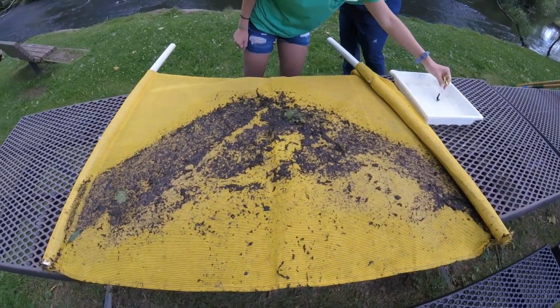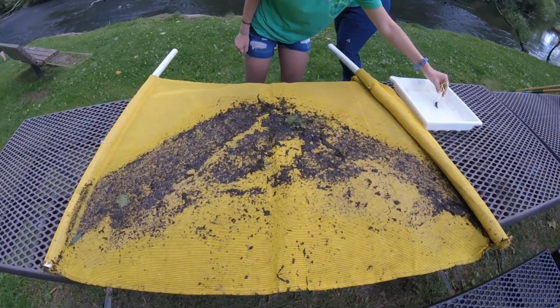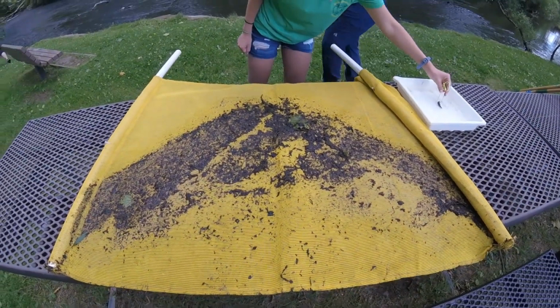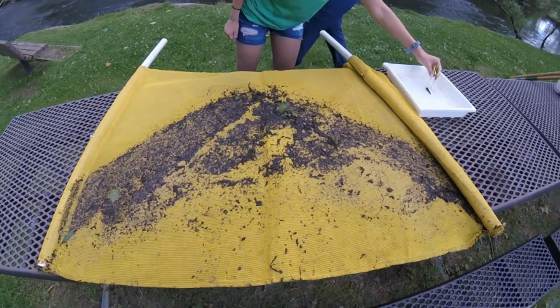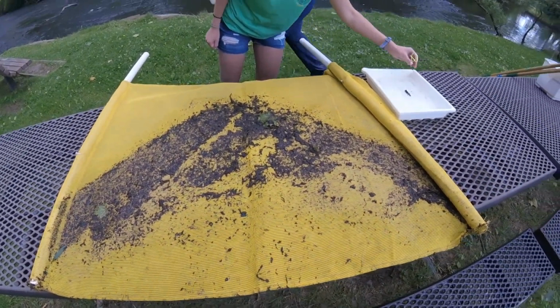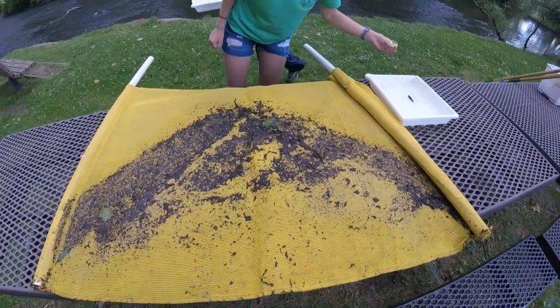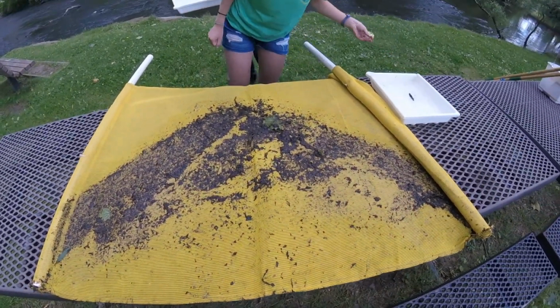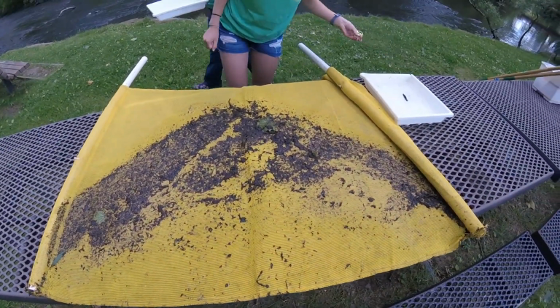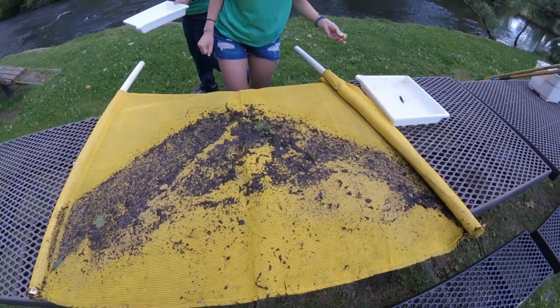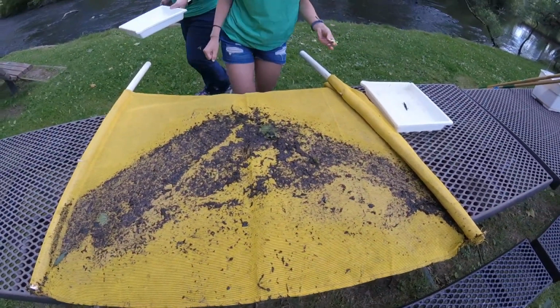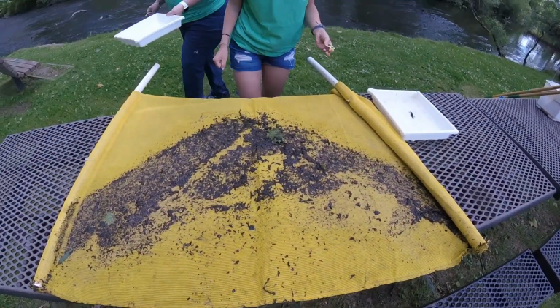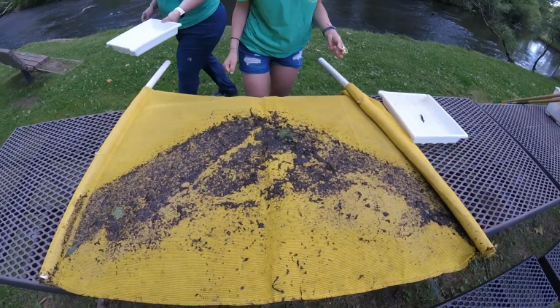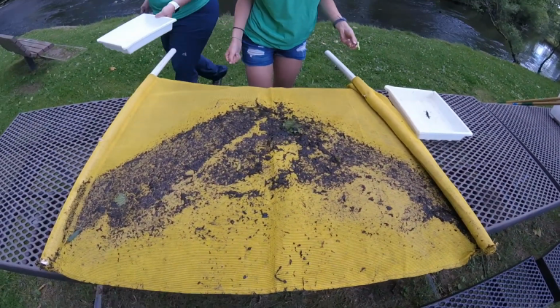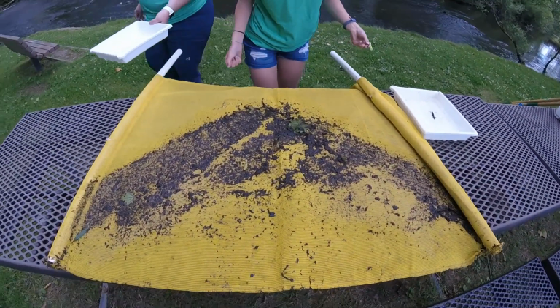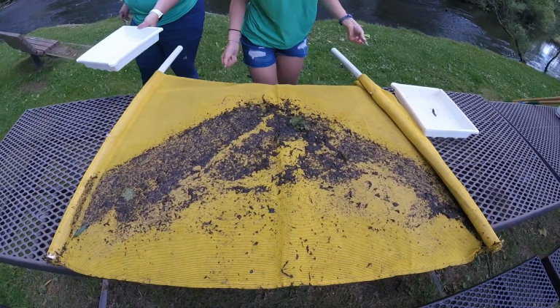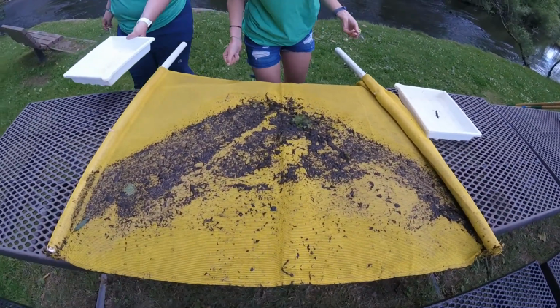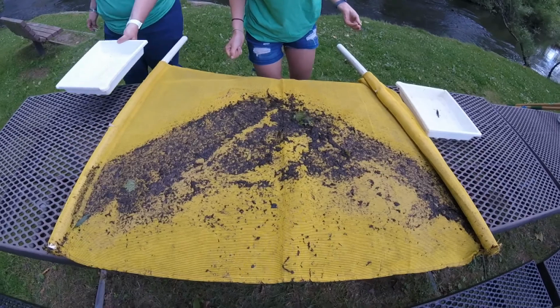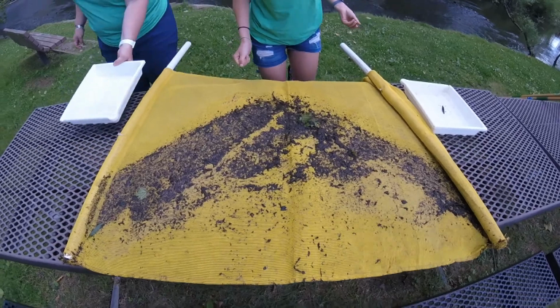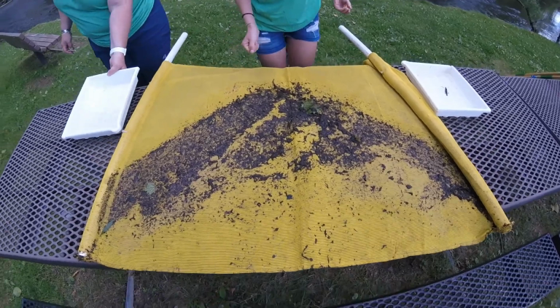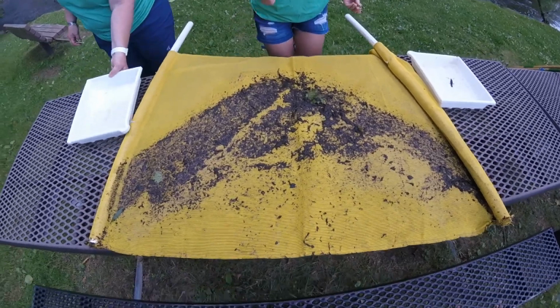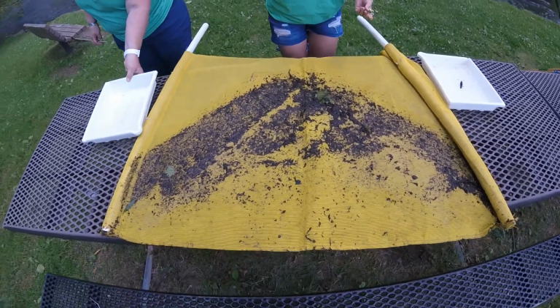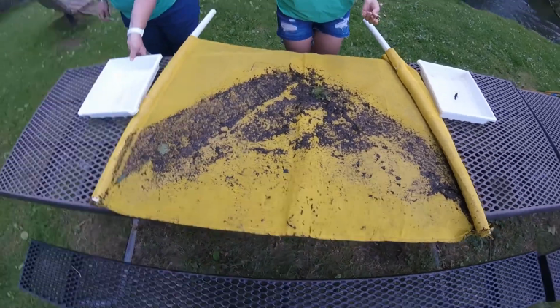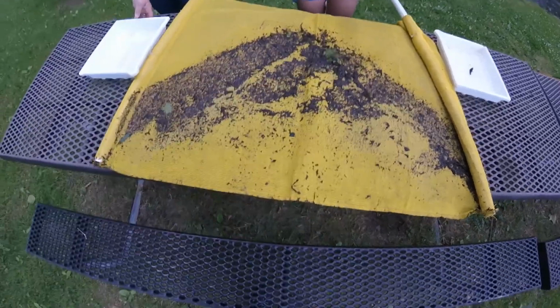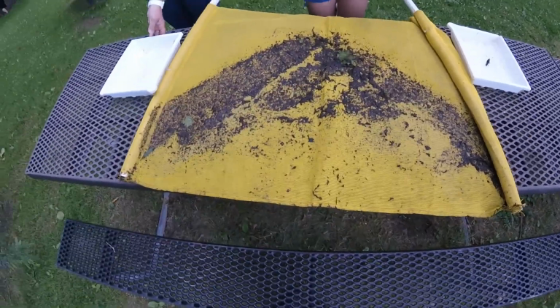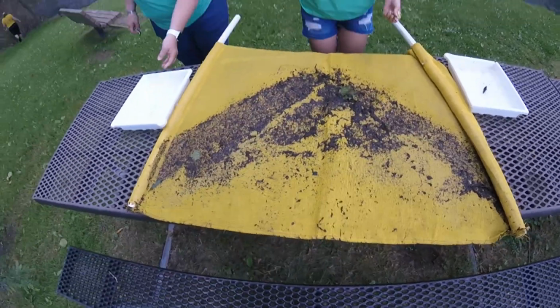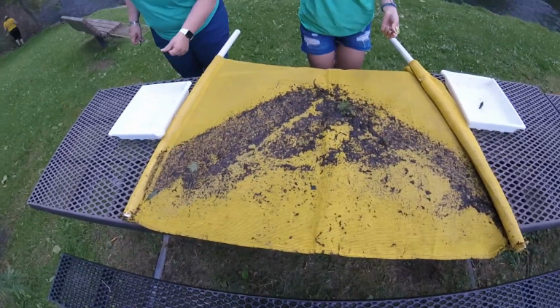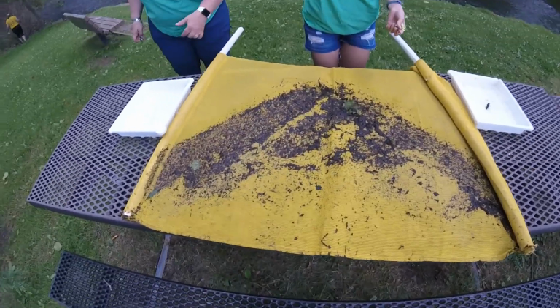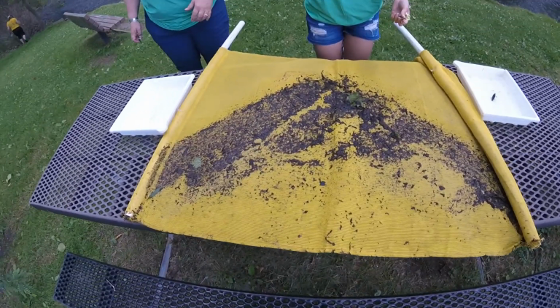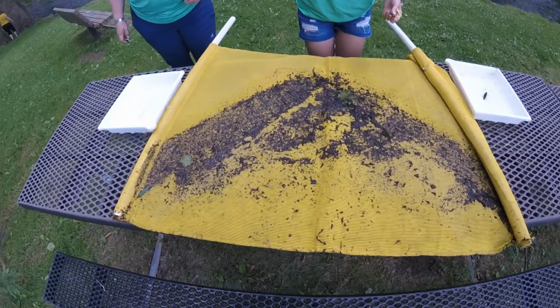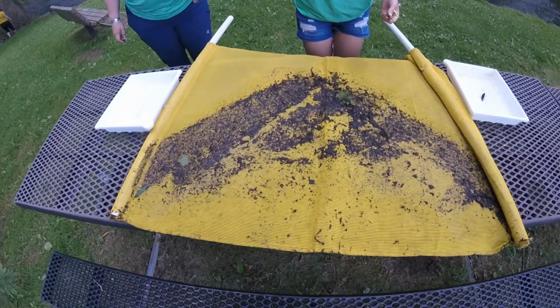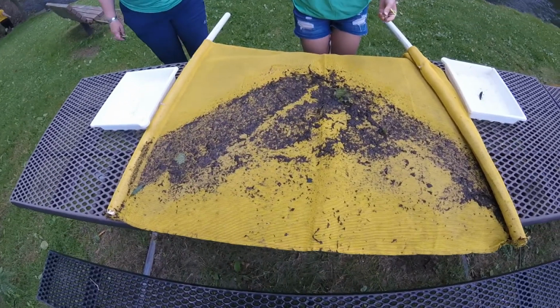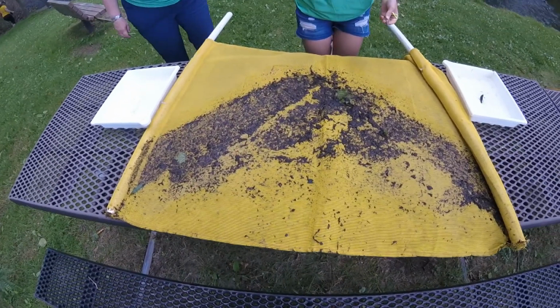Use forceps to transfer macroinvertebrates from the kick net into the white collecting trays.